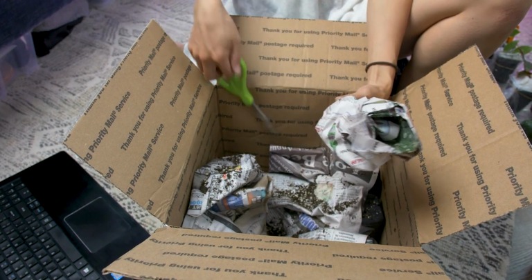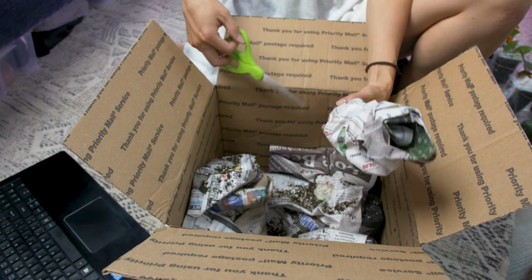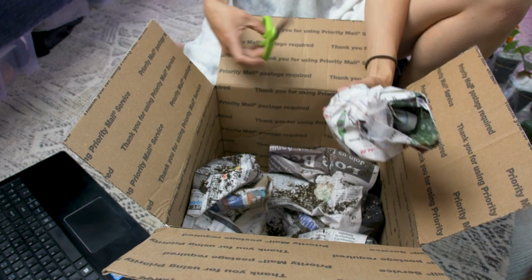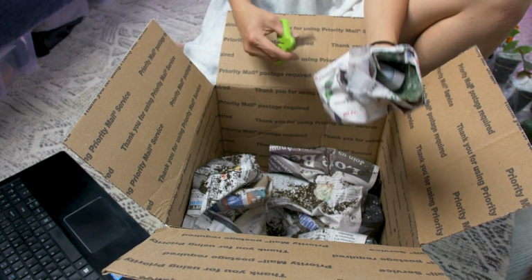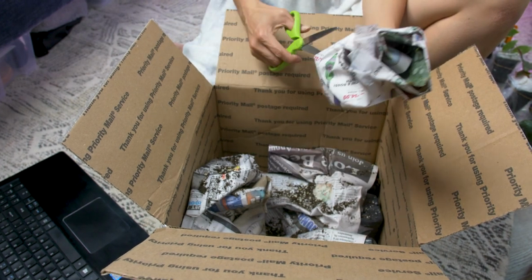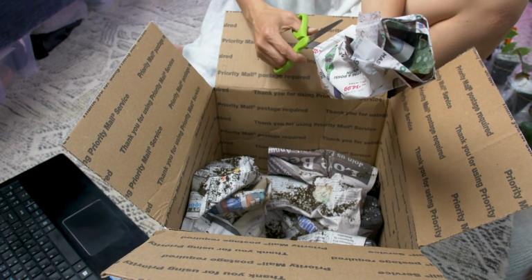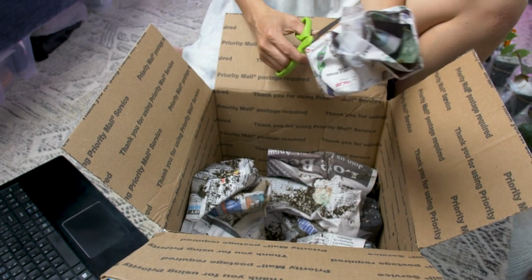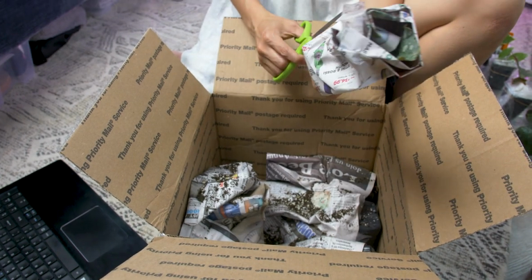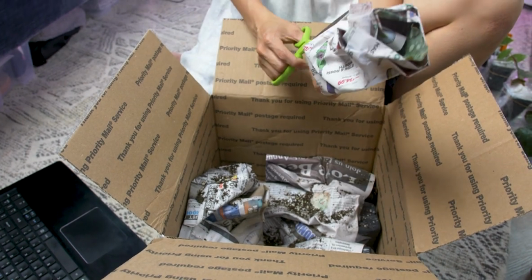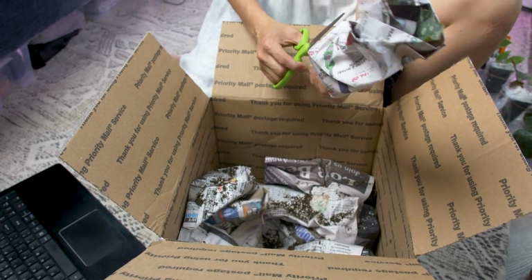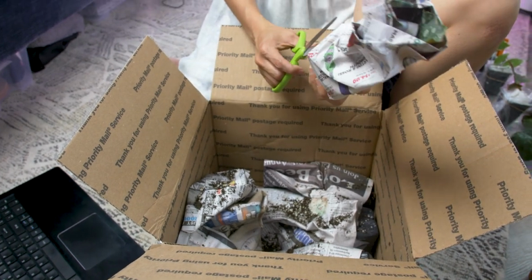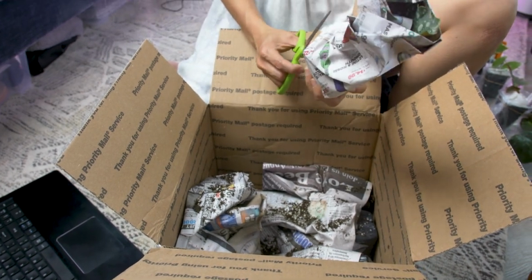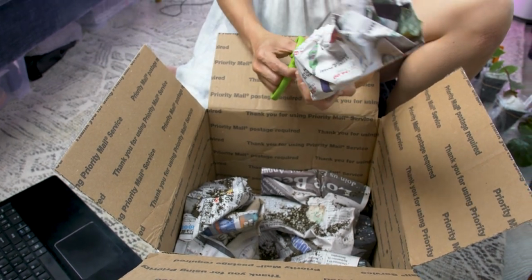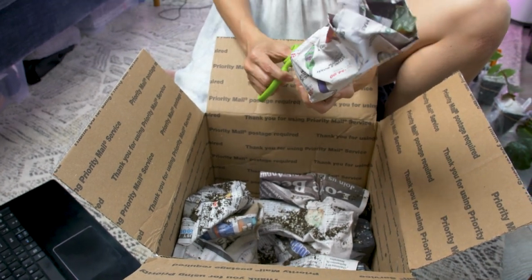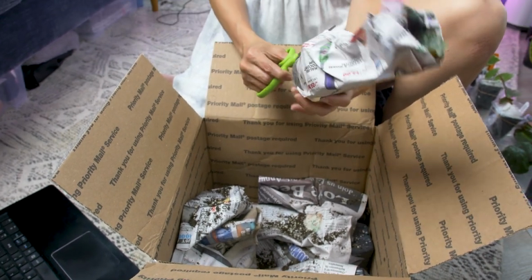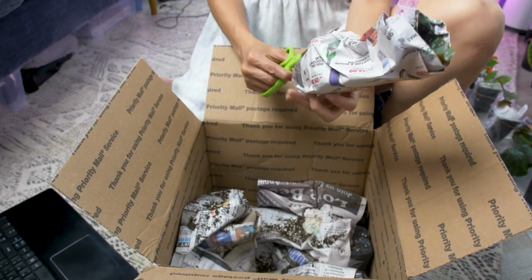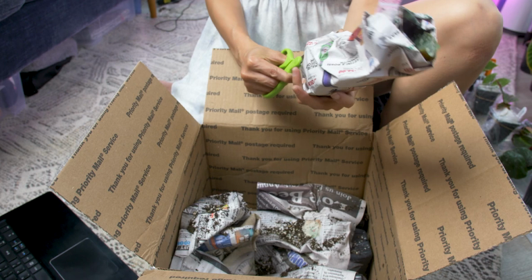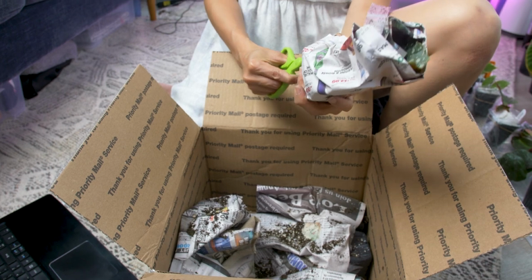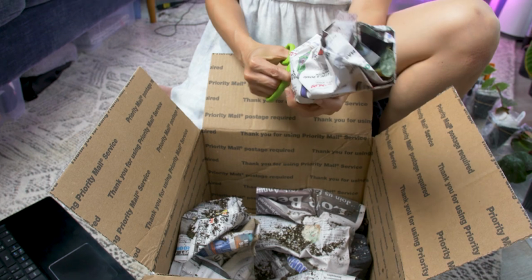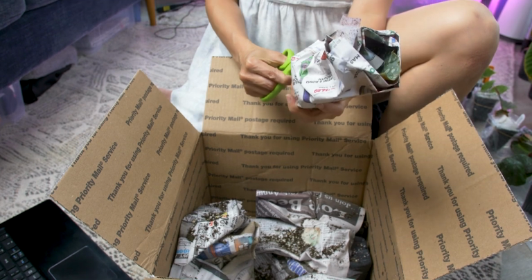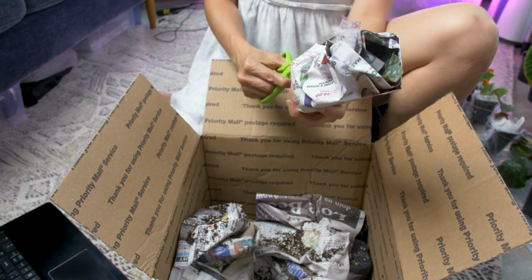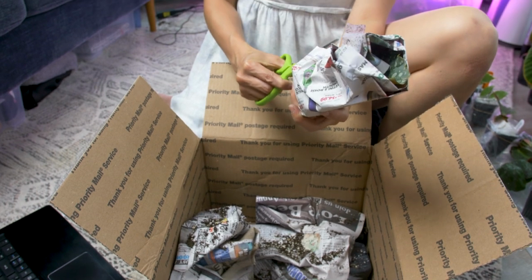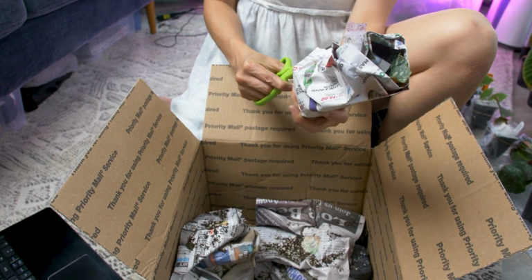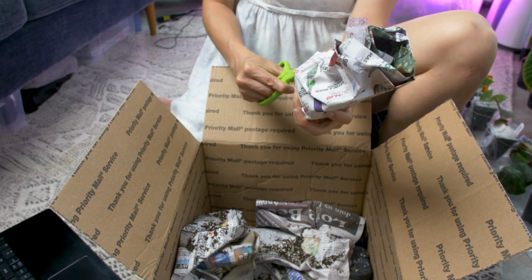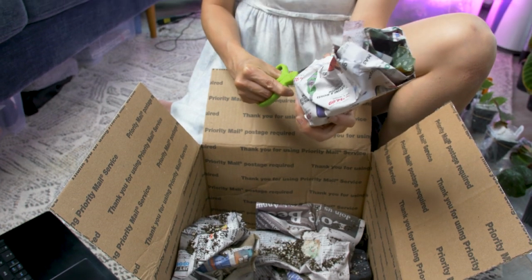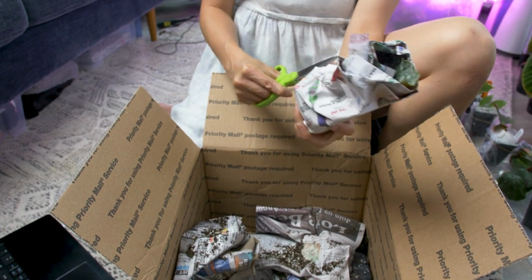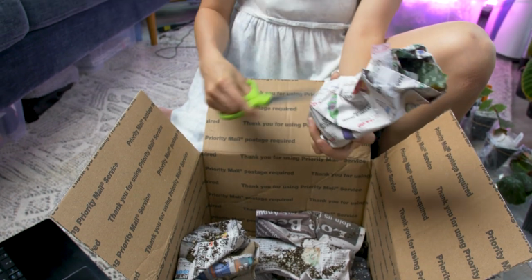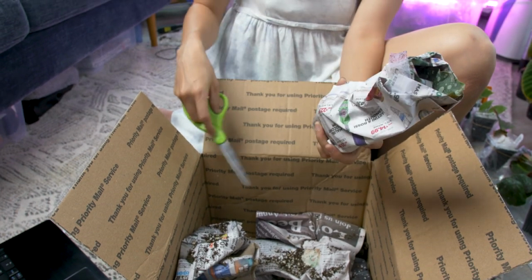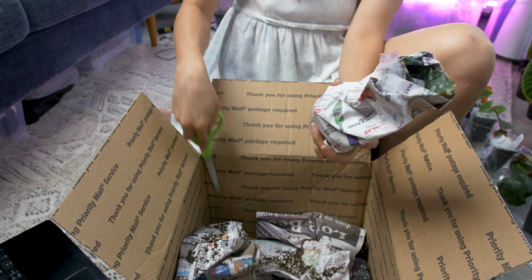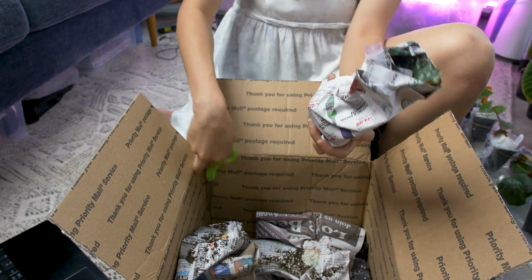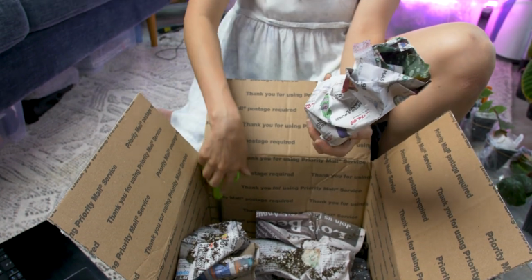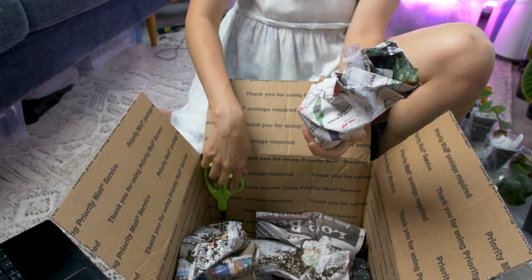Now I'm just thinking we didn't need to buy that new shelf for our 30 new plants anymore.